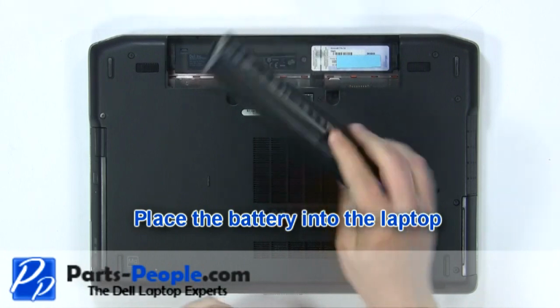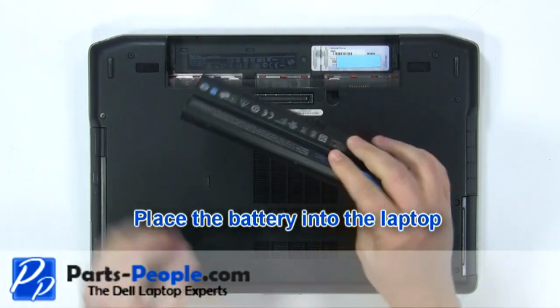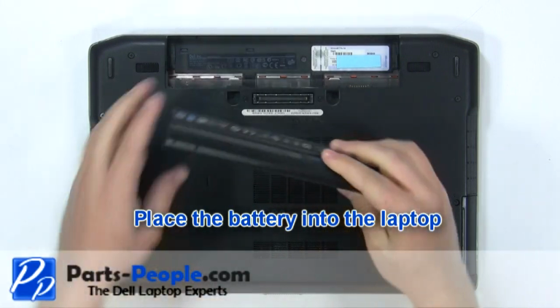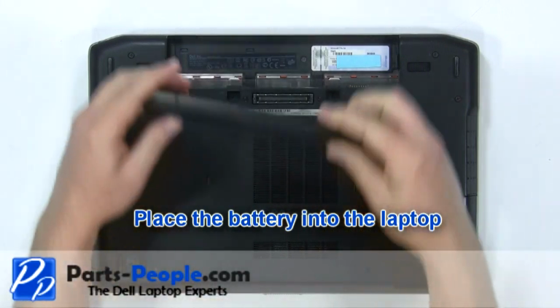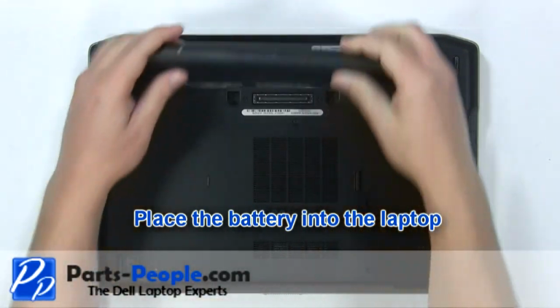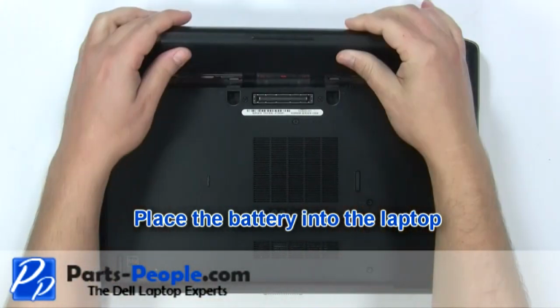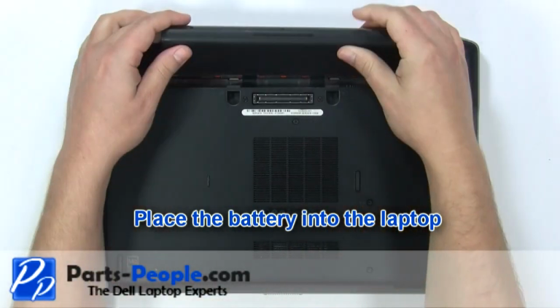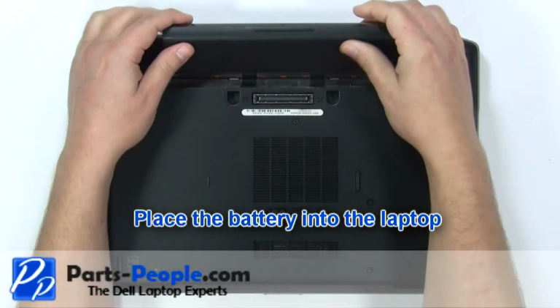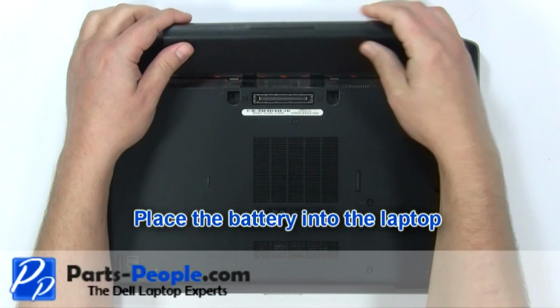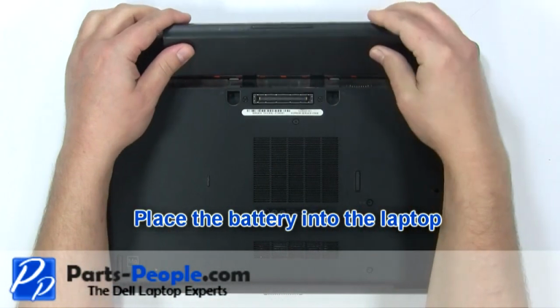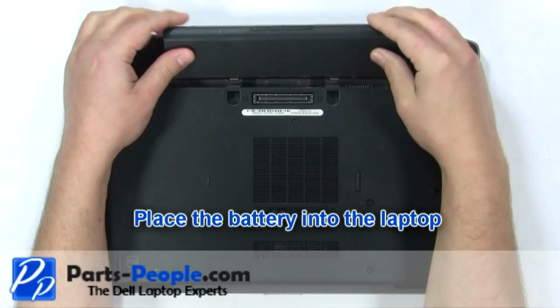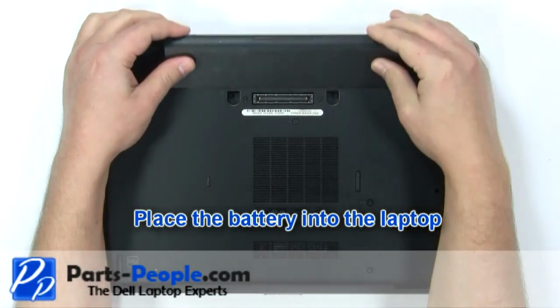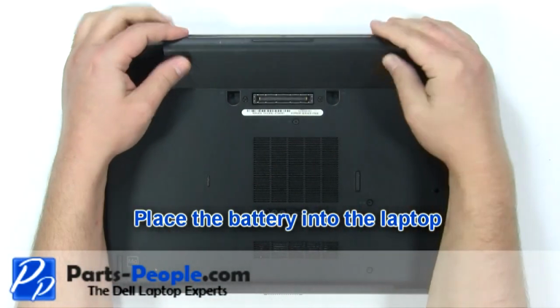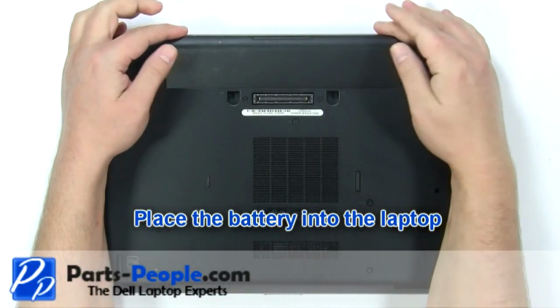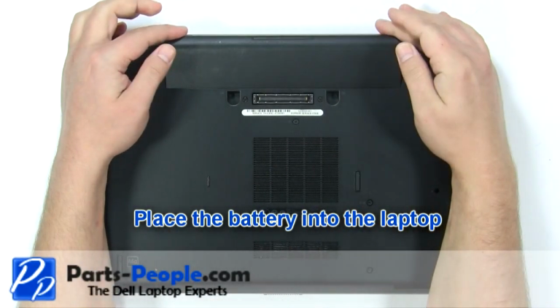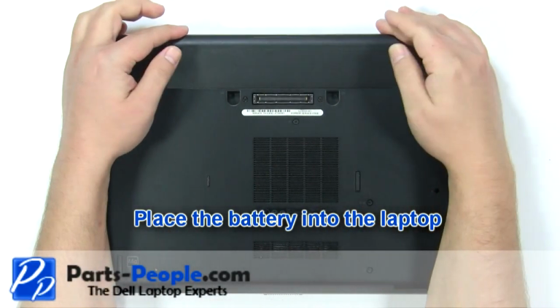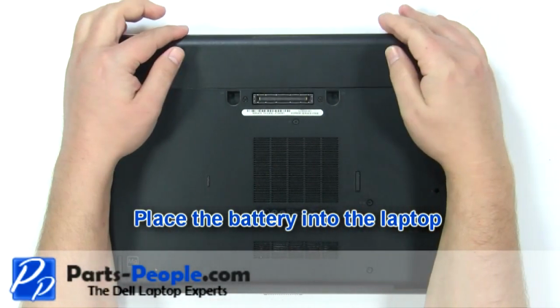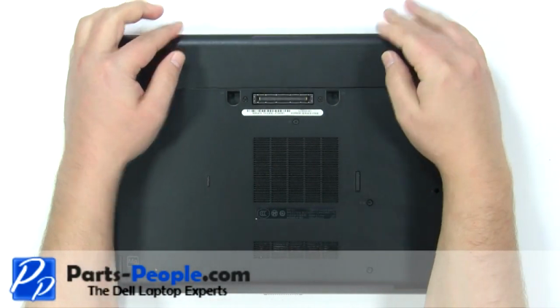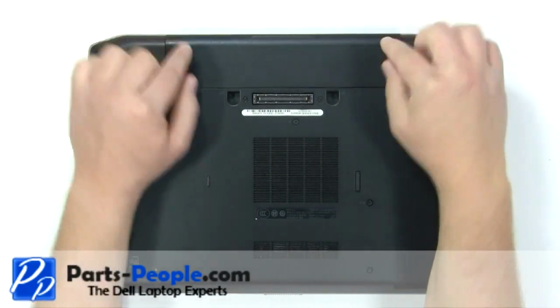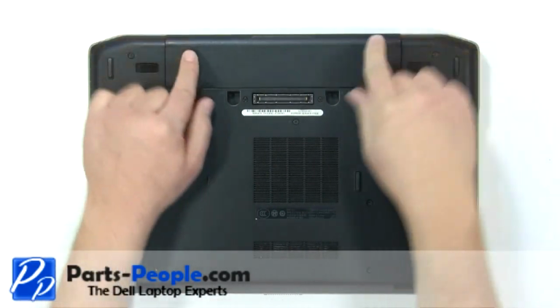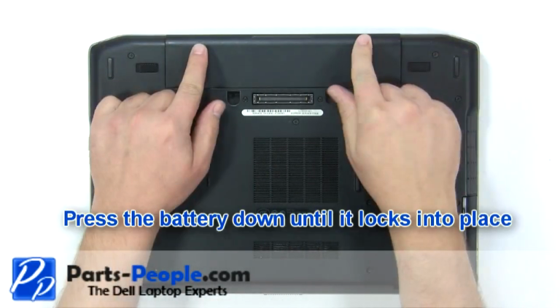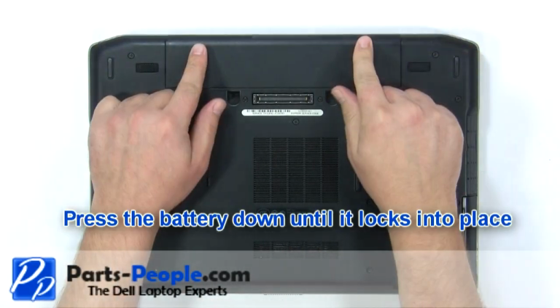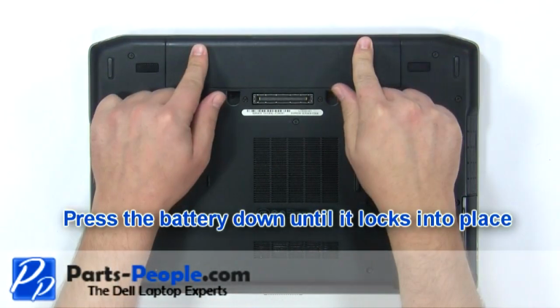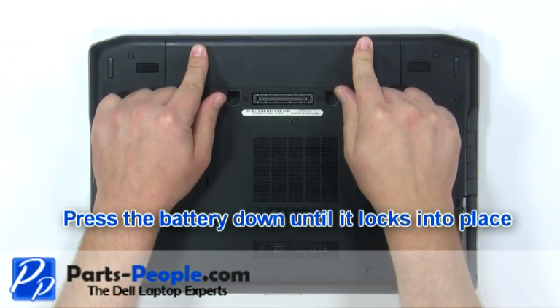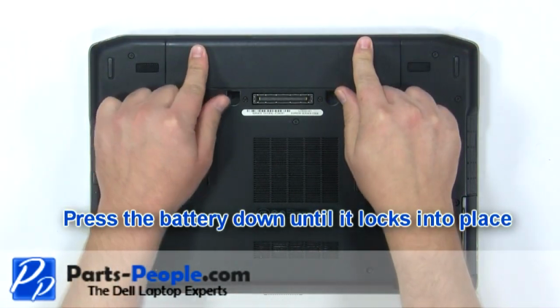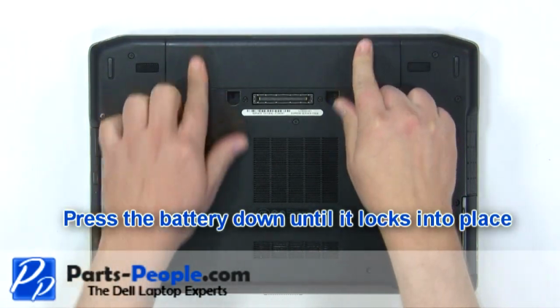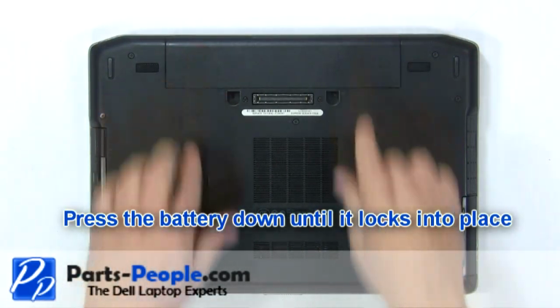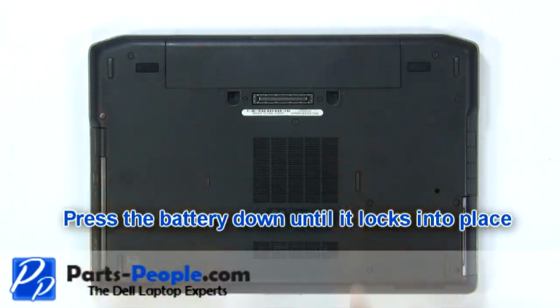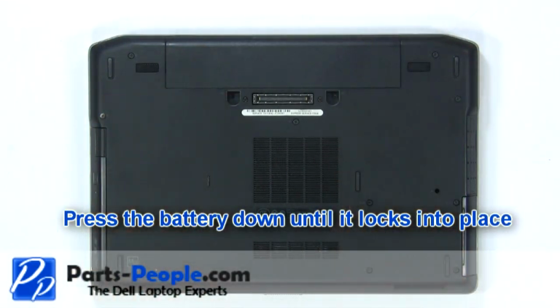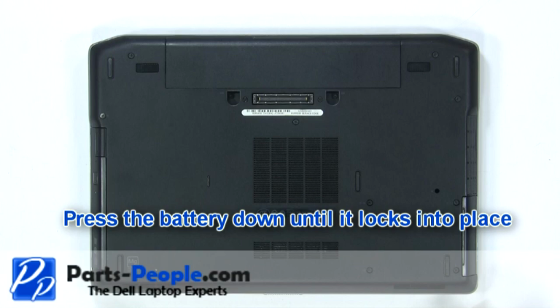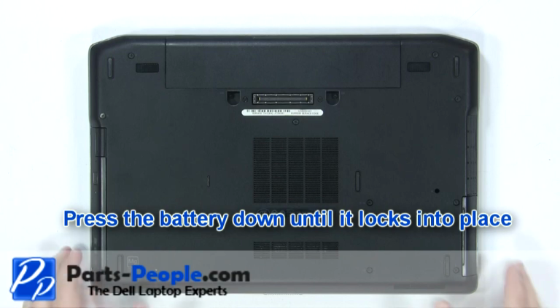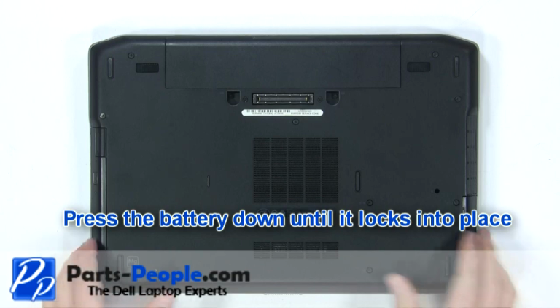Place the battery into the laptop. Press the battery down until it locks into place.